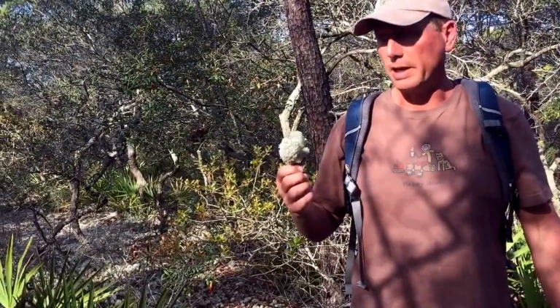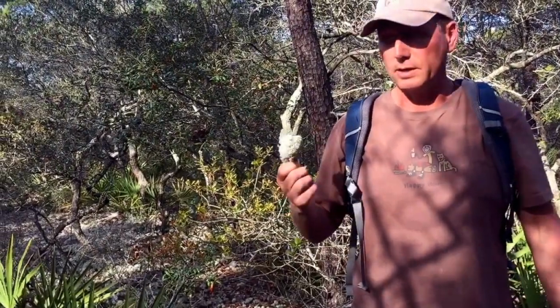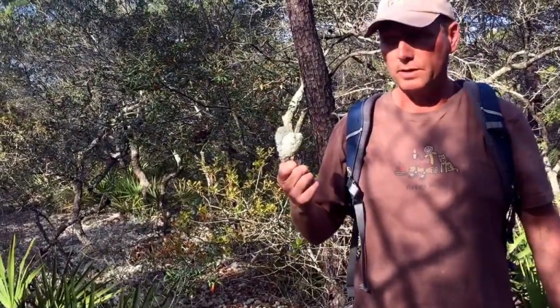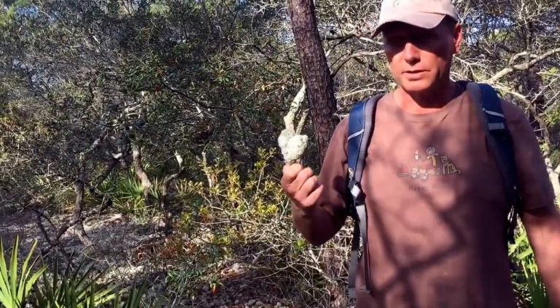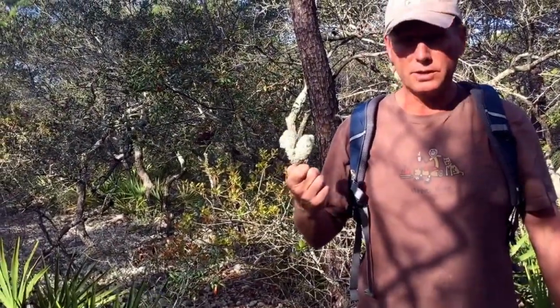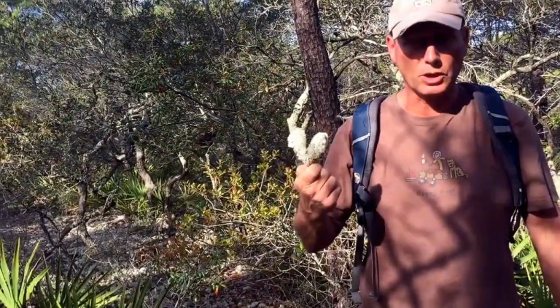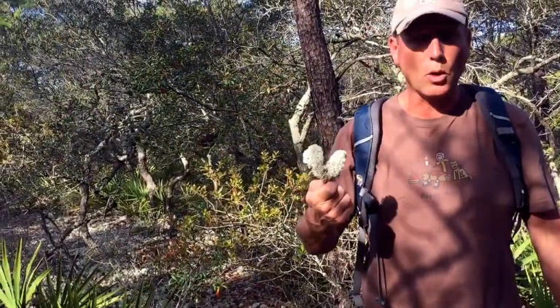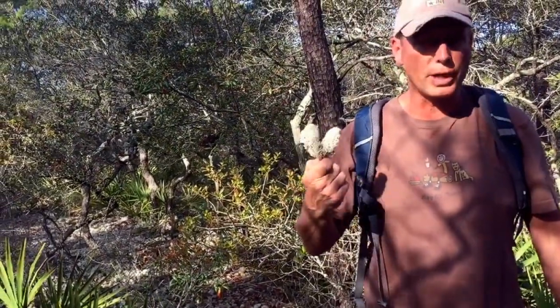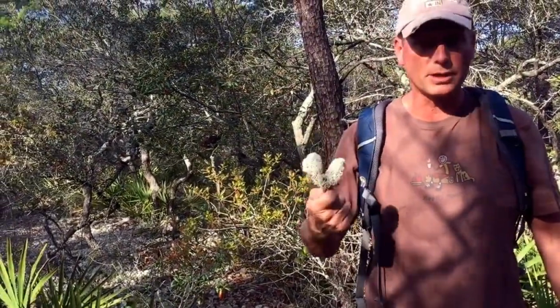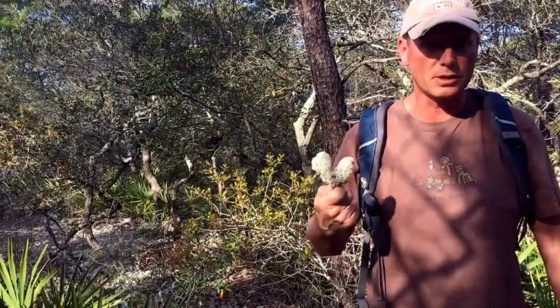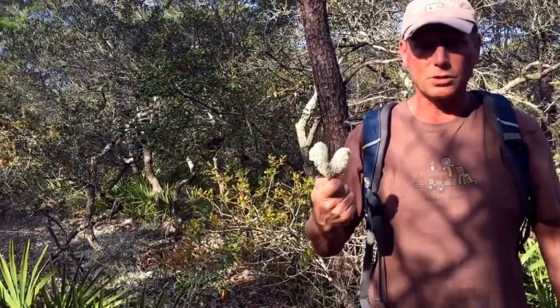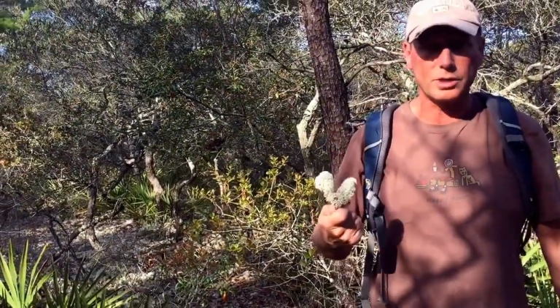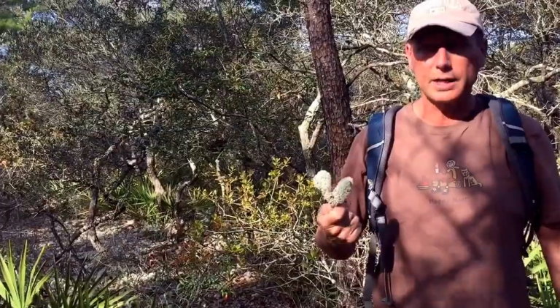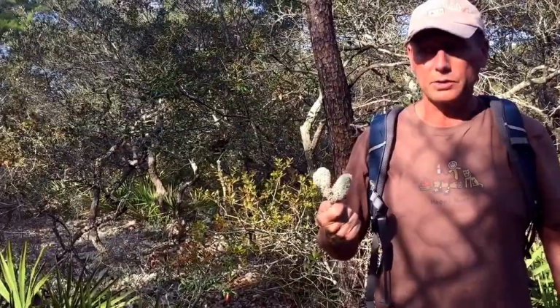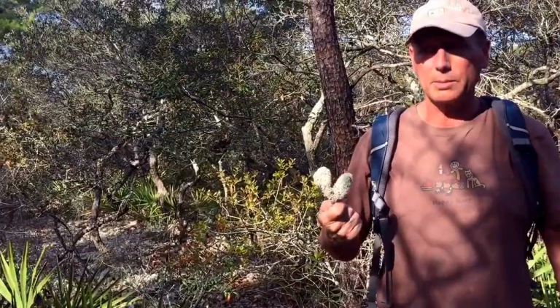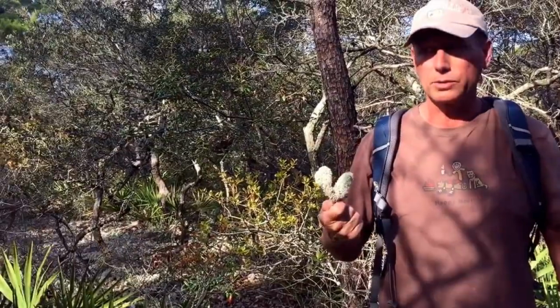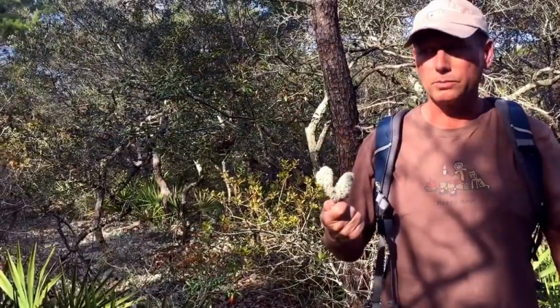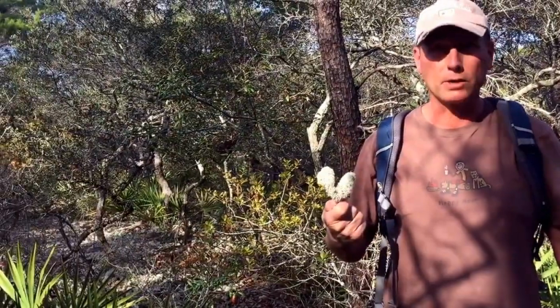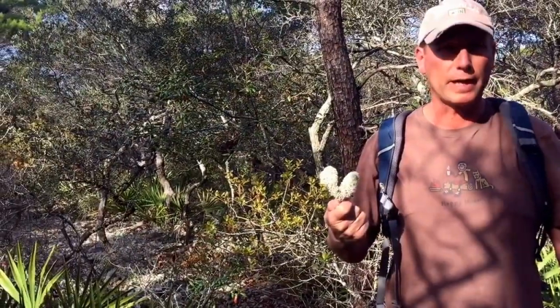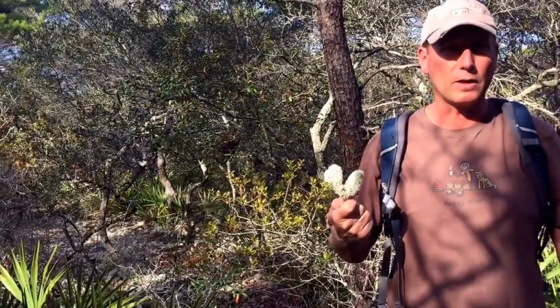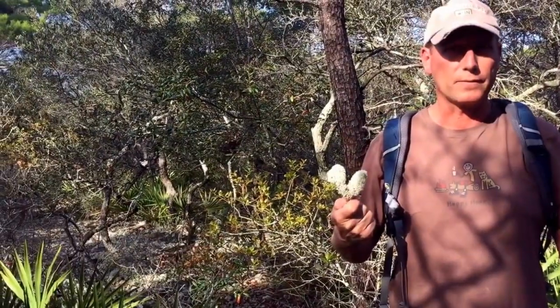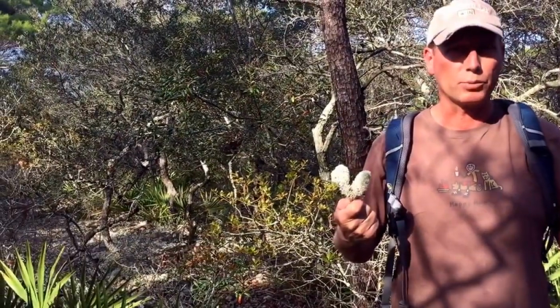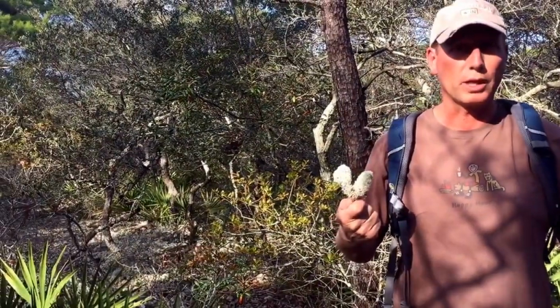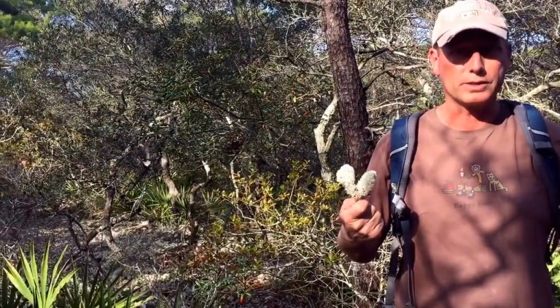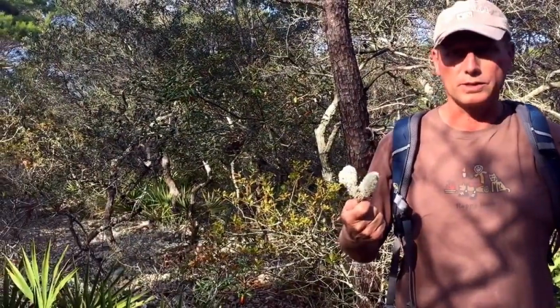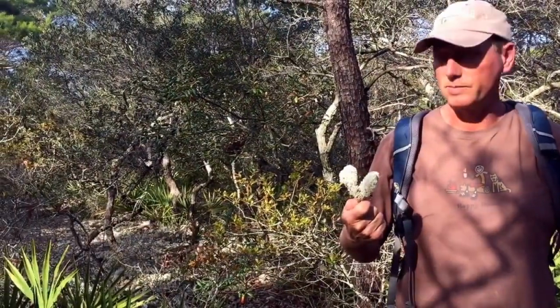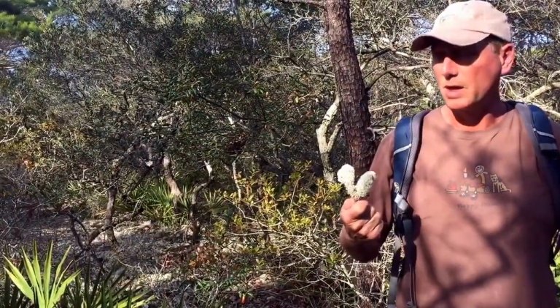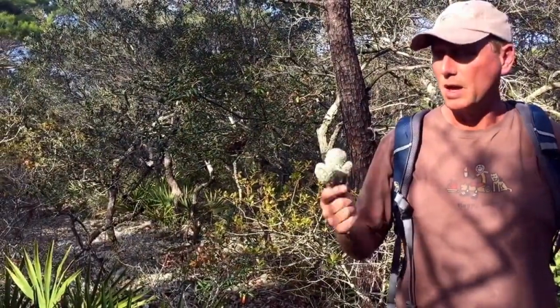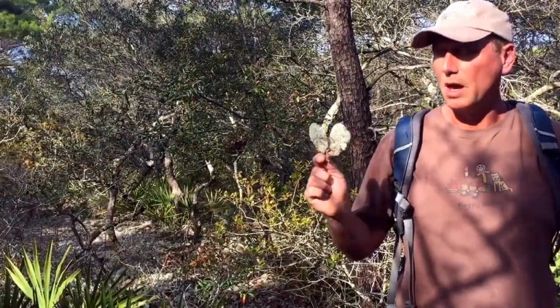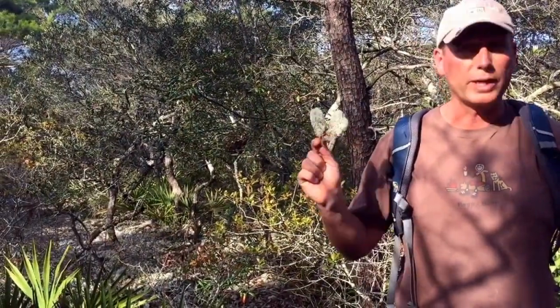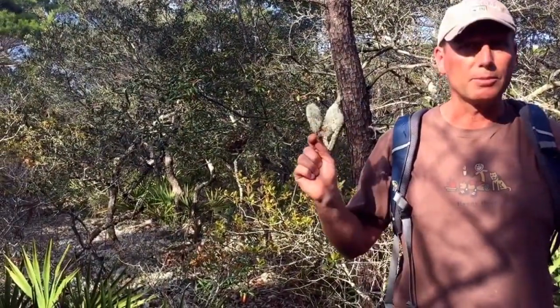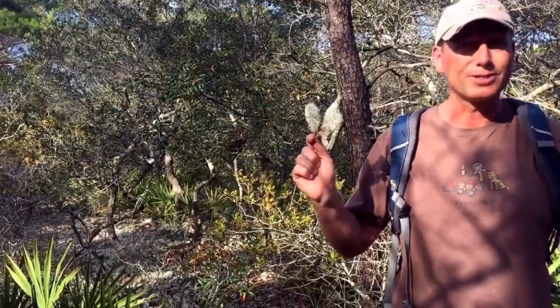By the deer incorporating this into their diet, they're able to better fight off prion diseases. Reindeer moss.